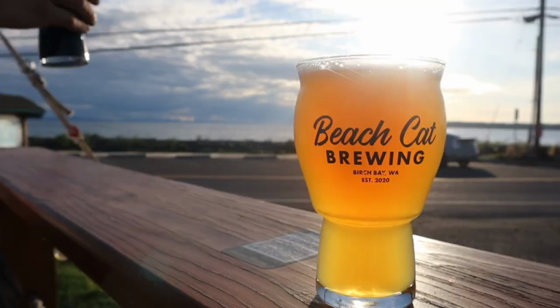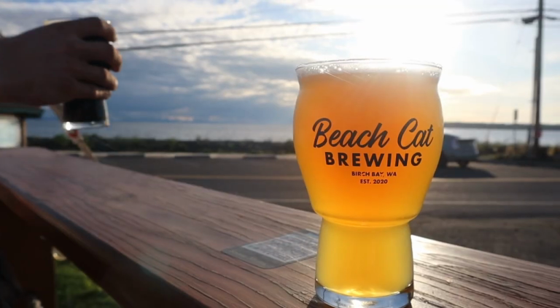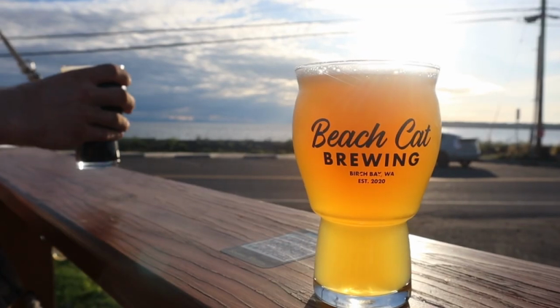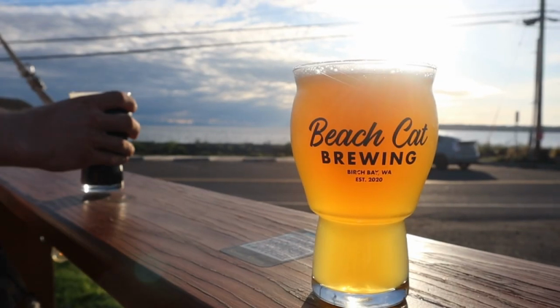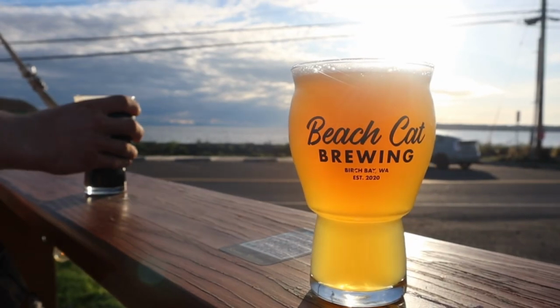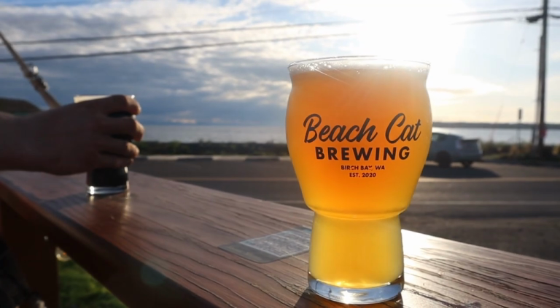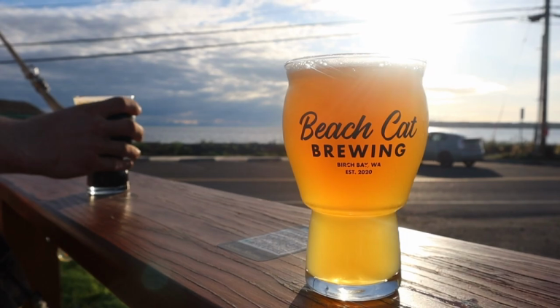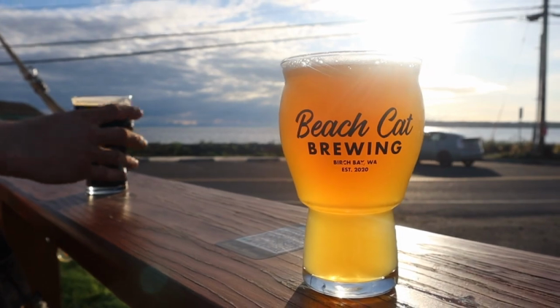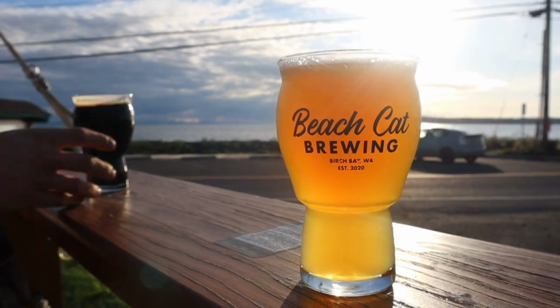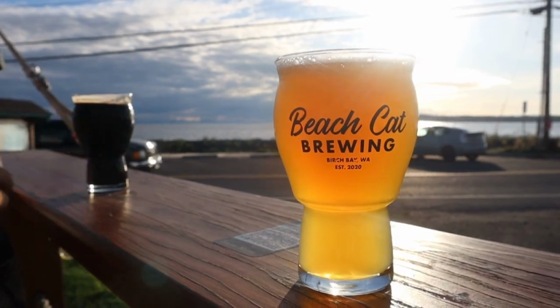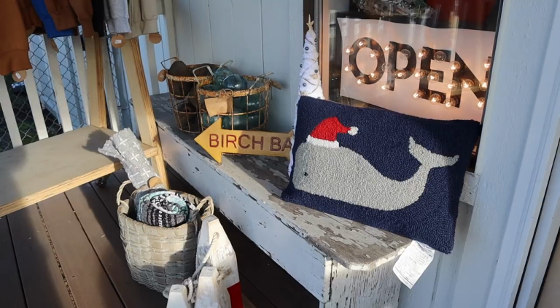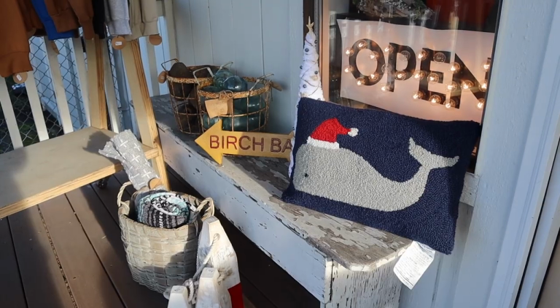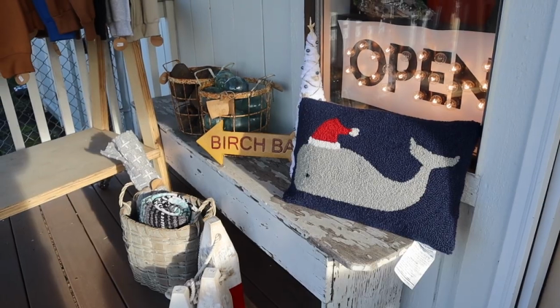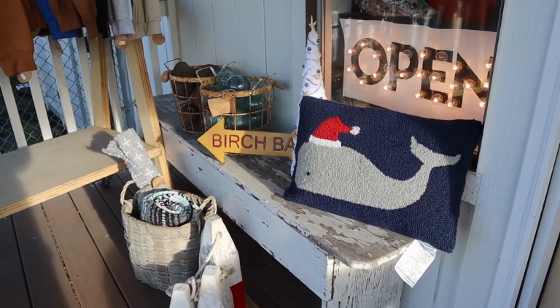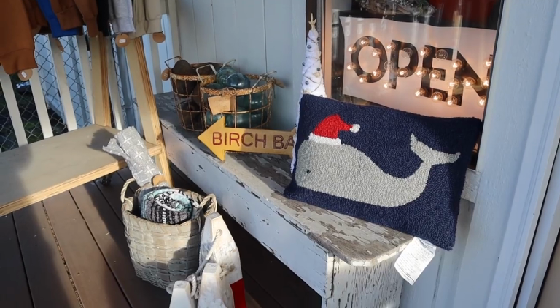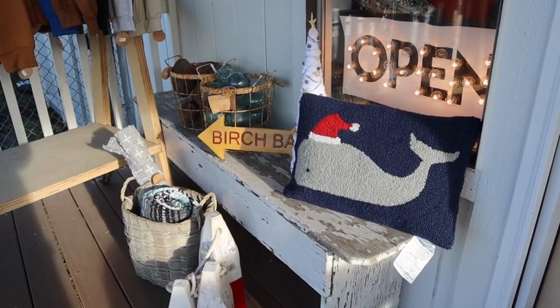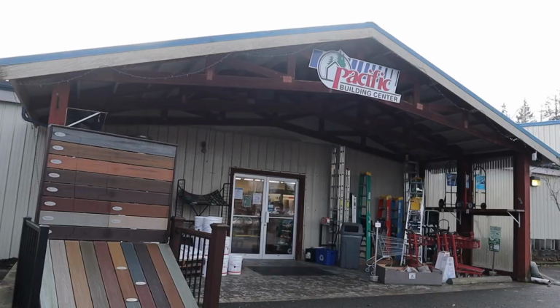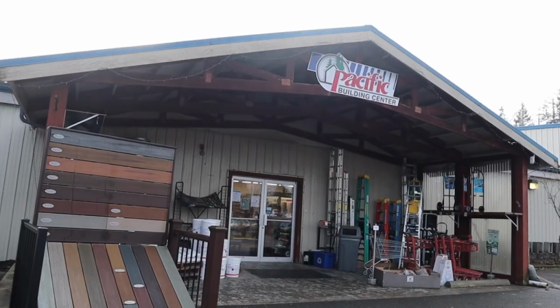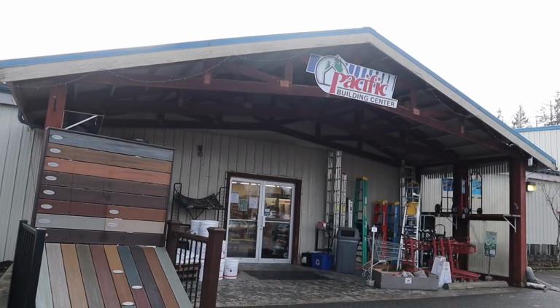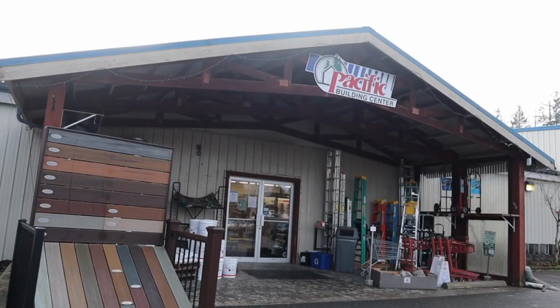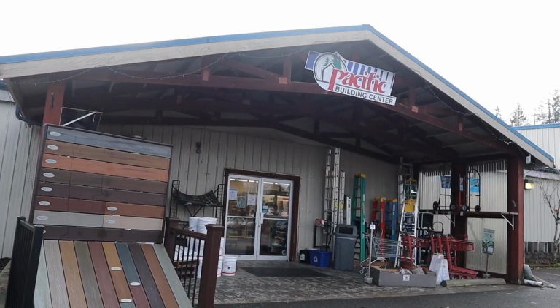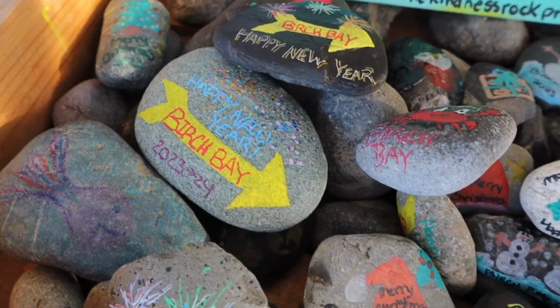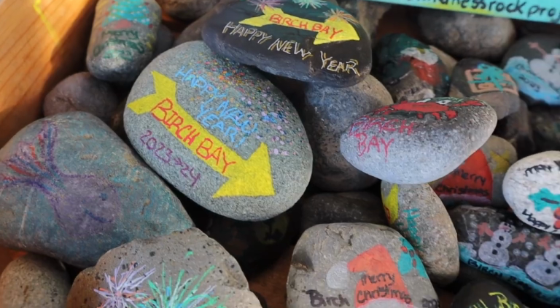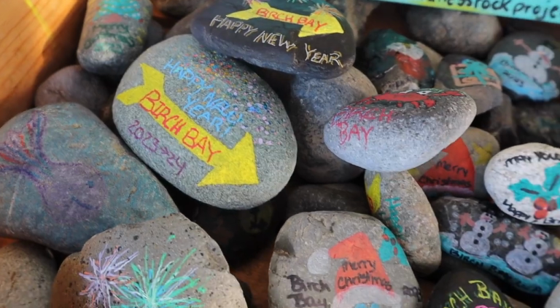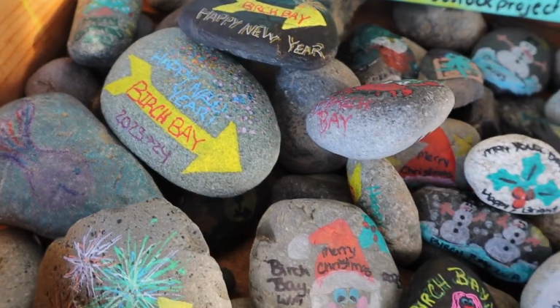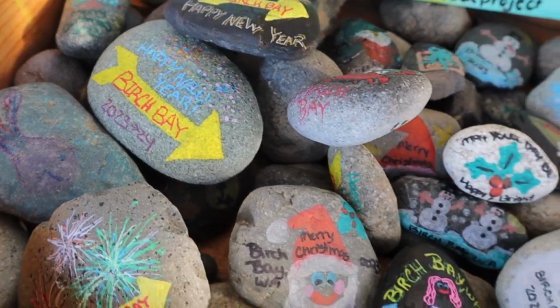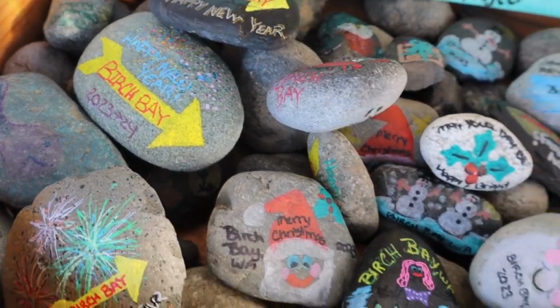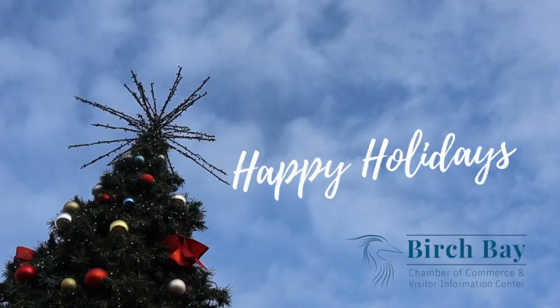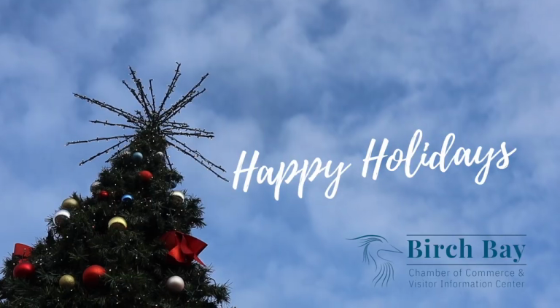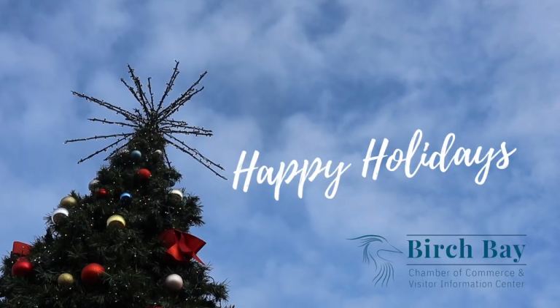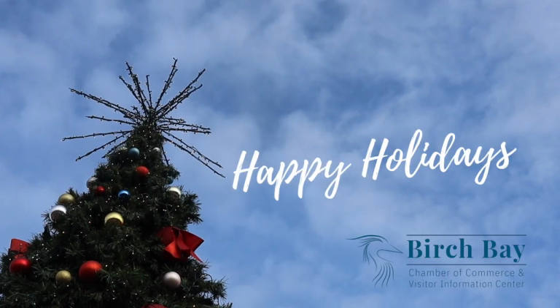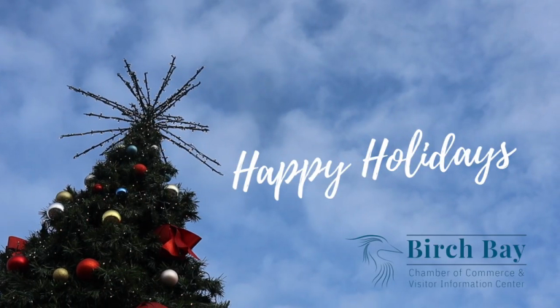There are so many amazing local businesses in Birch Bay that would love your support this holiday season. Thank you for watching and Happy Holidays!